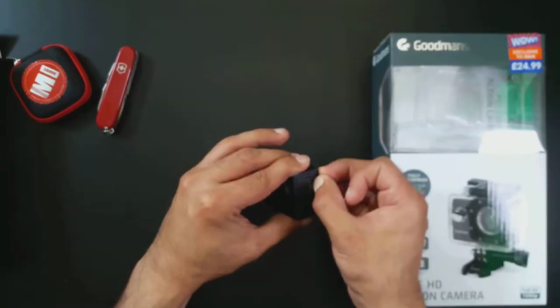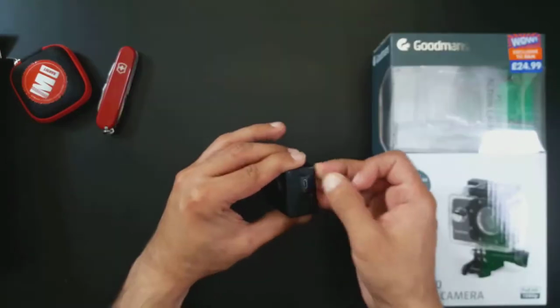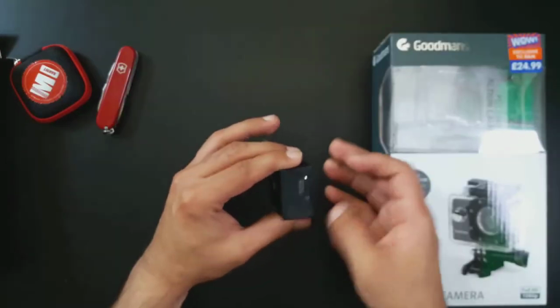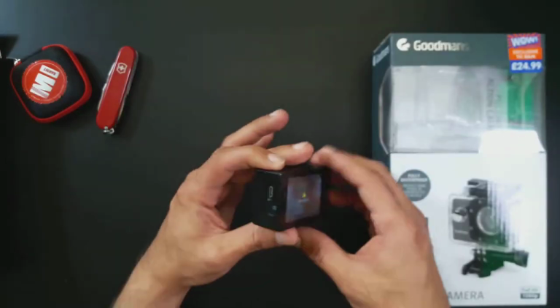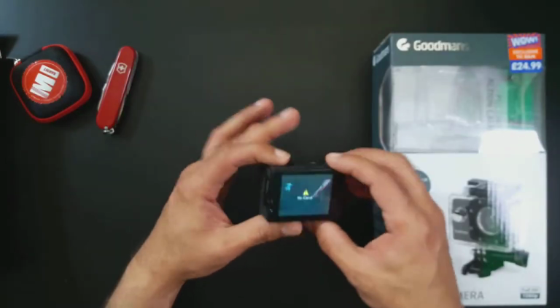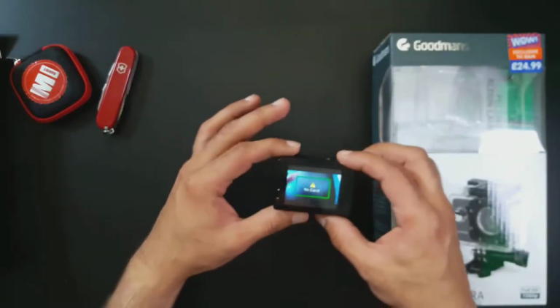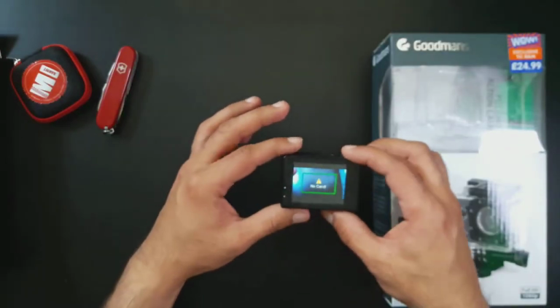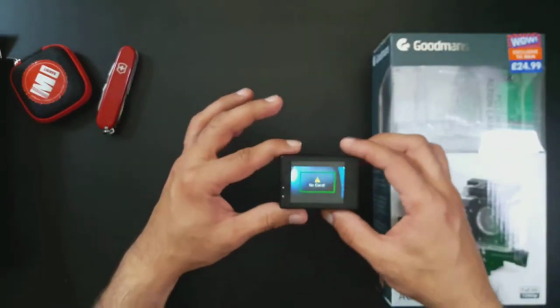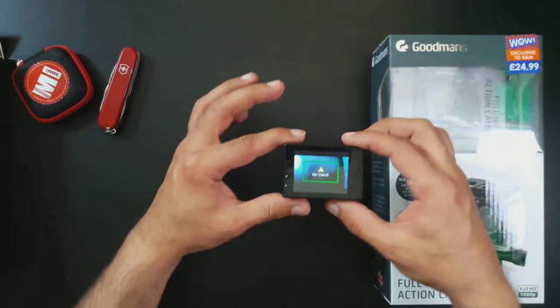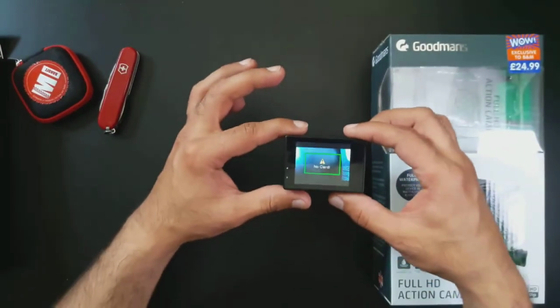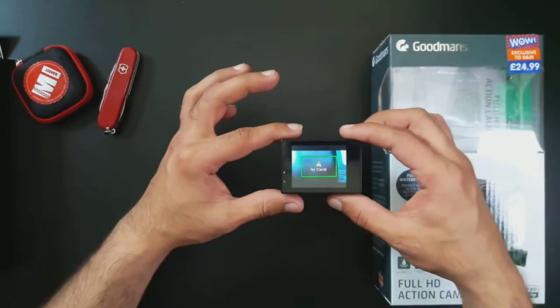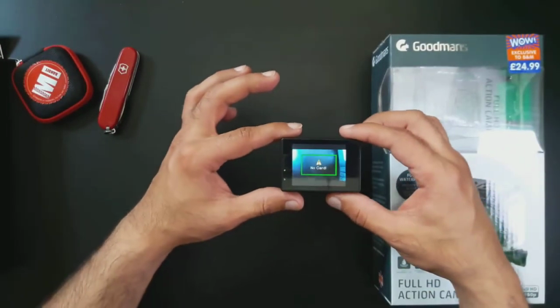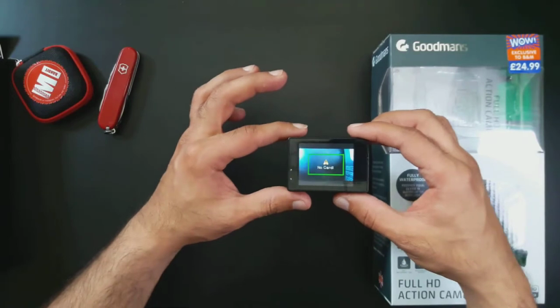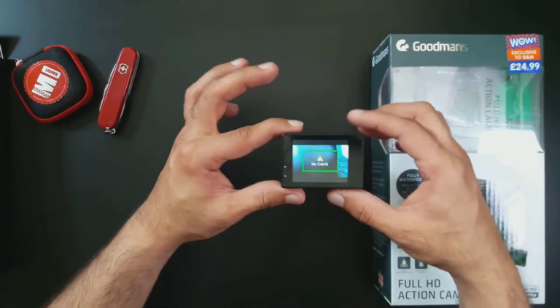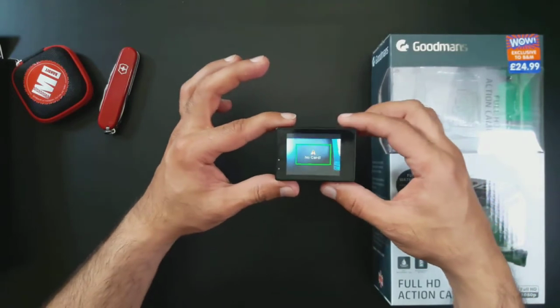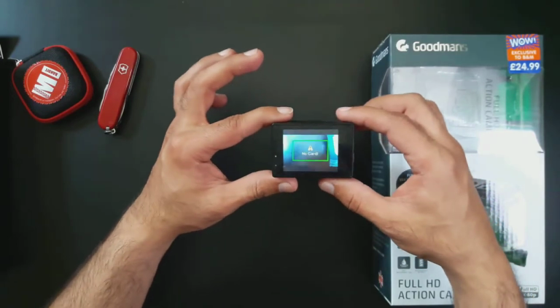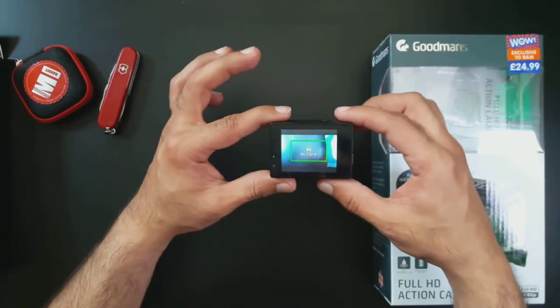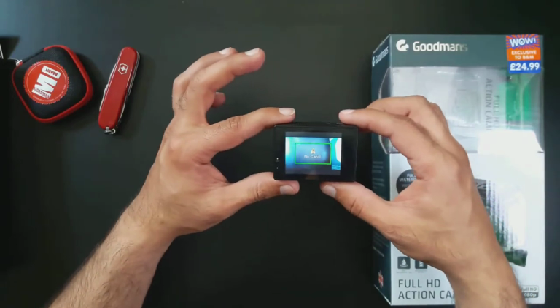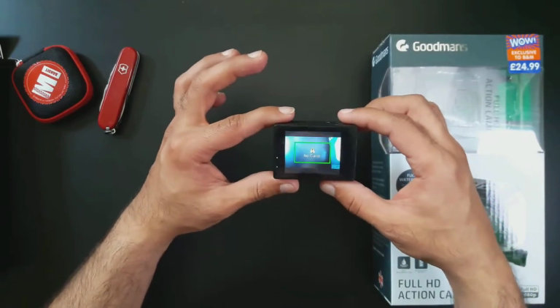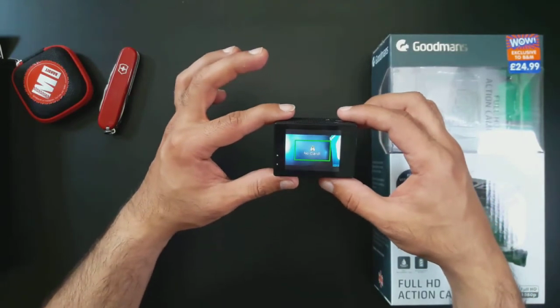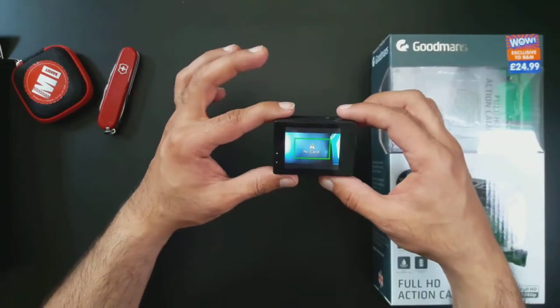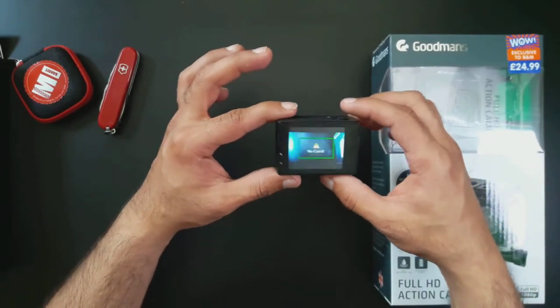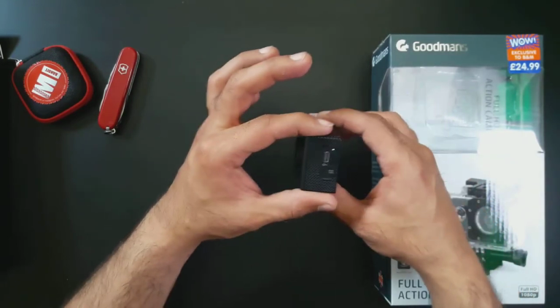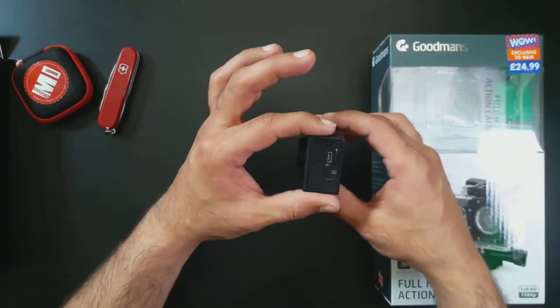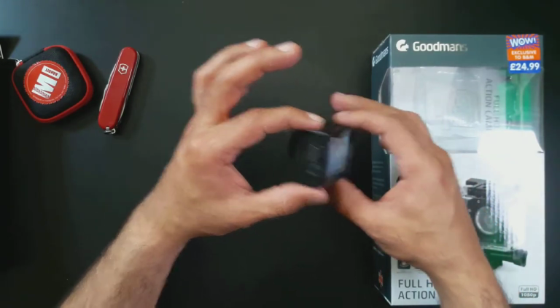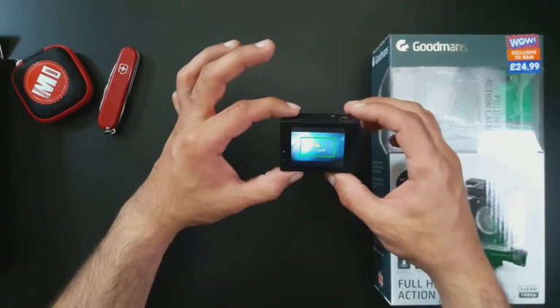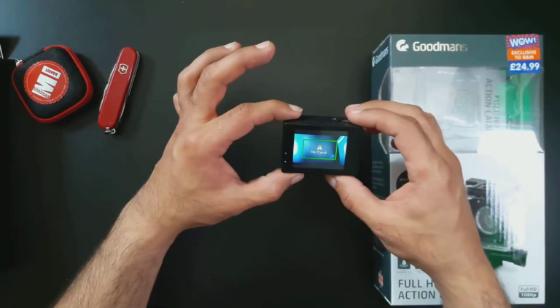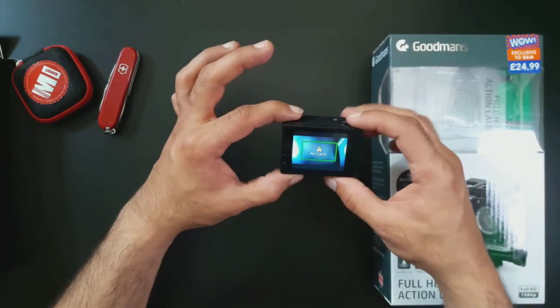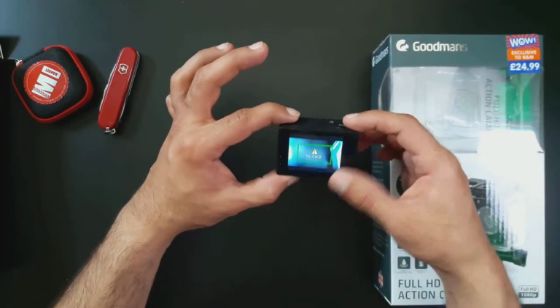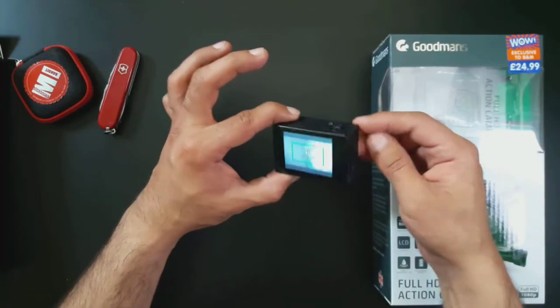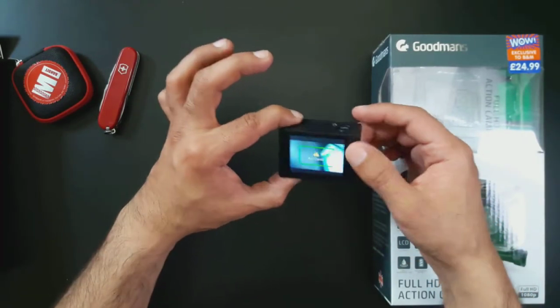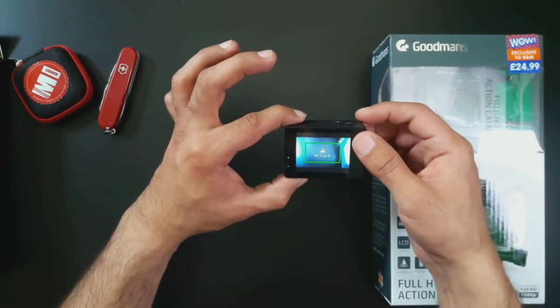This video is more of just an overview of how to use the menus of this action camera and what happens.